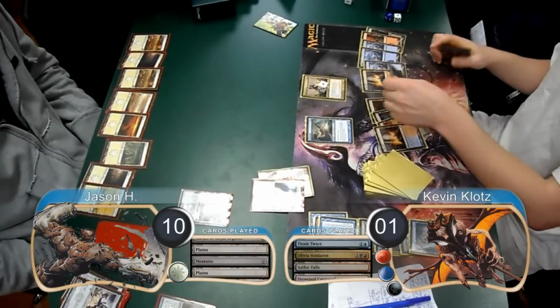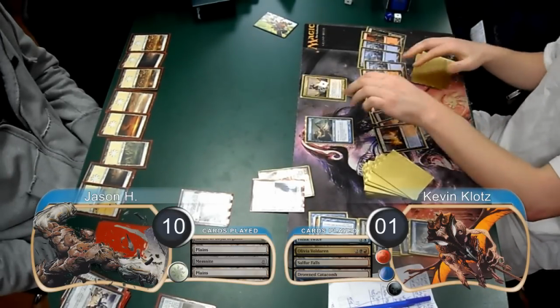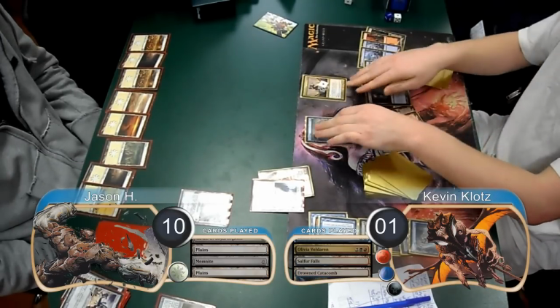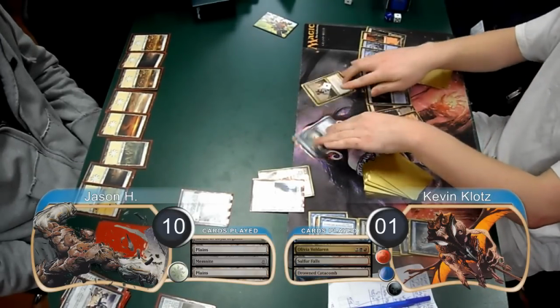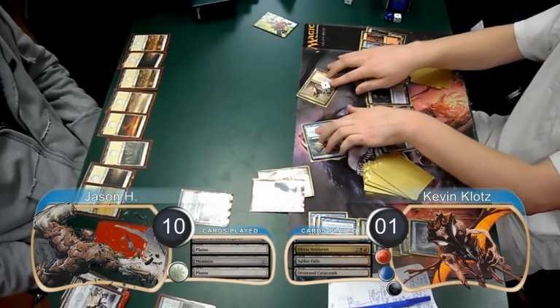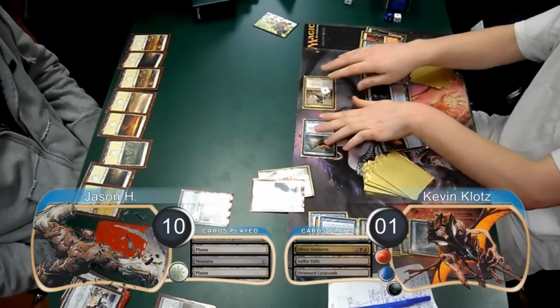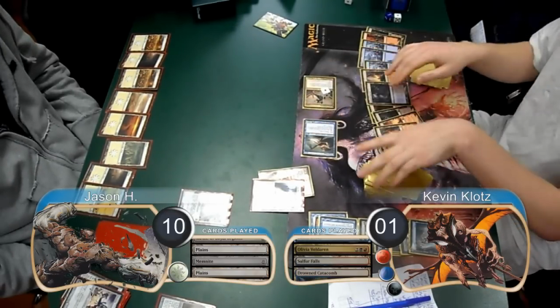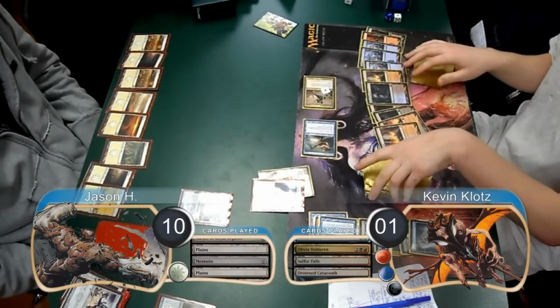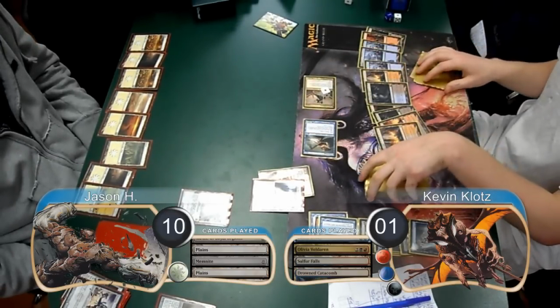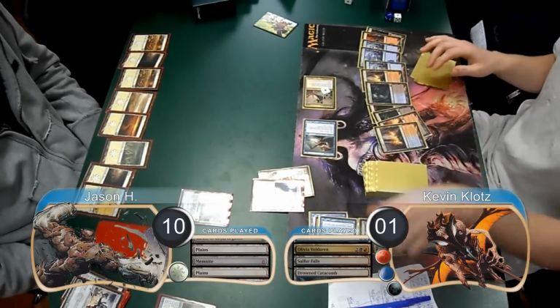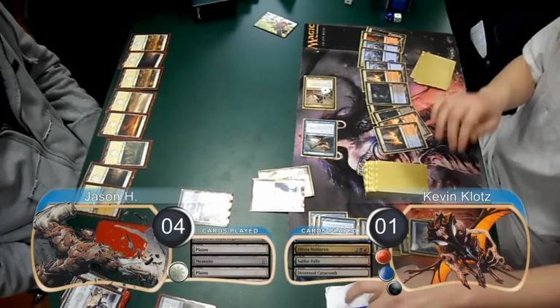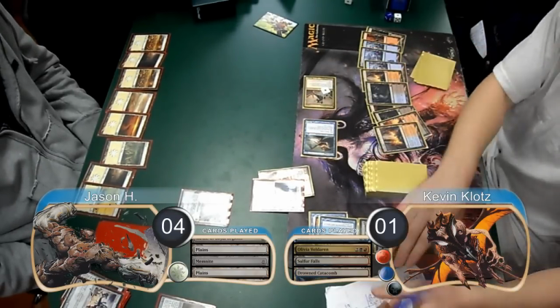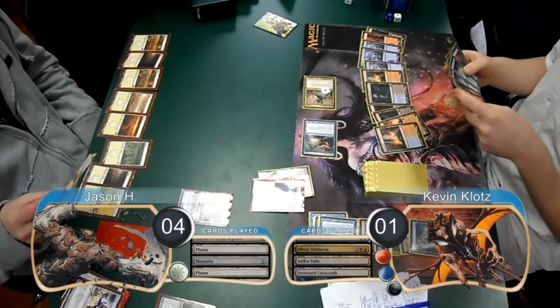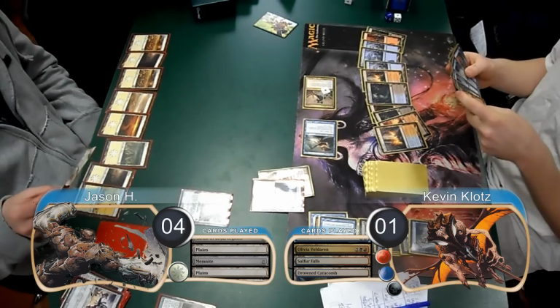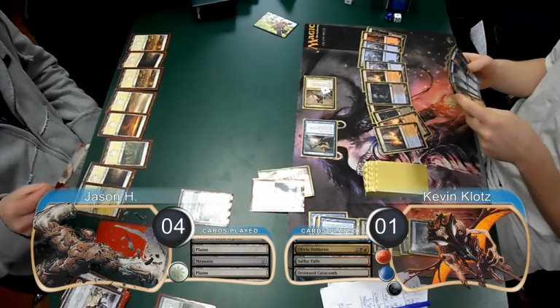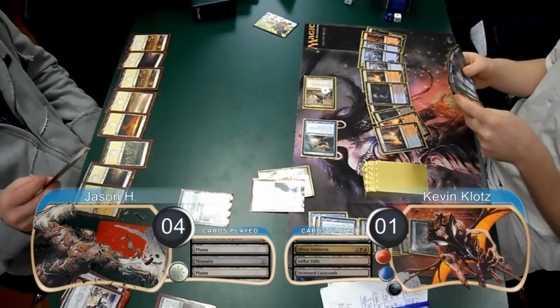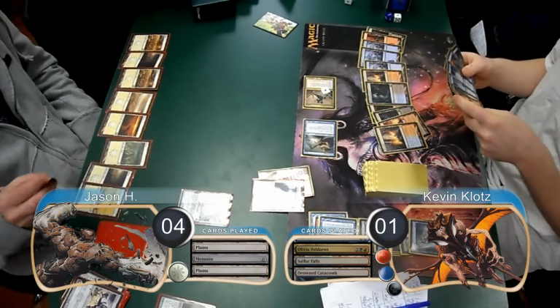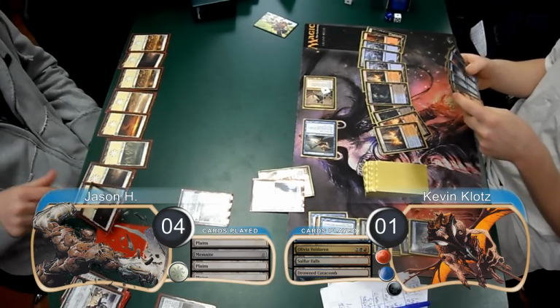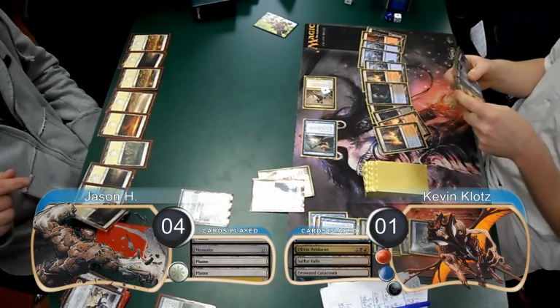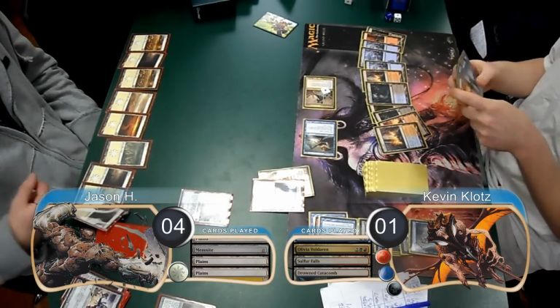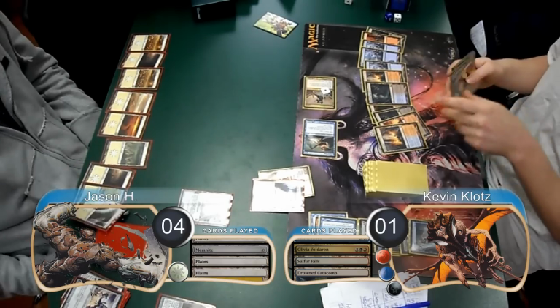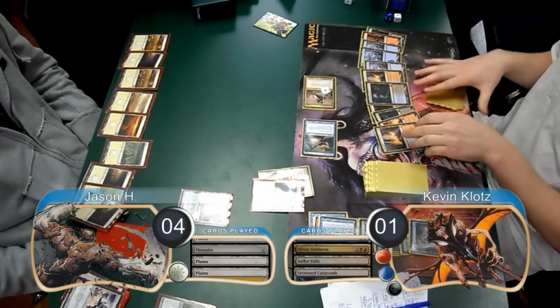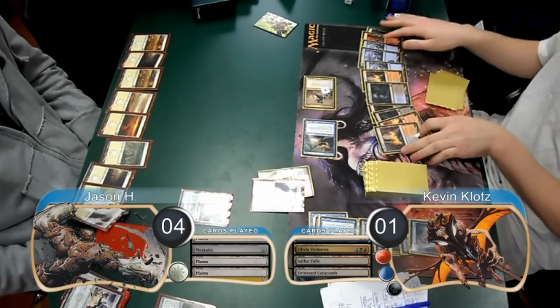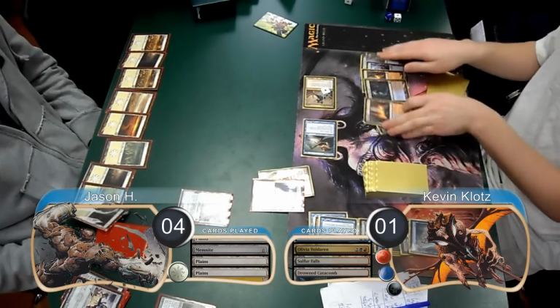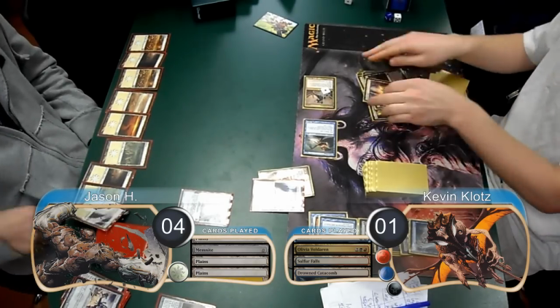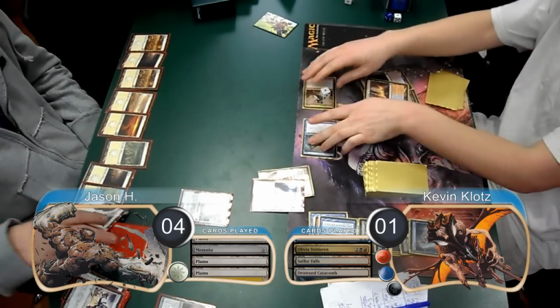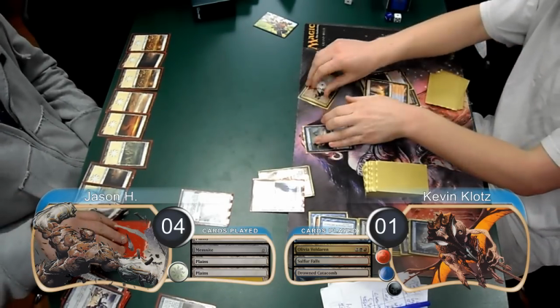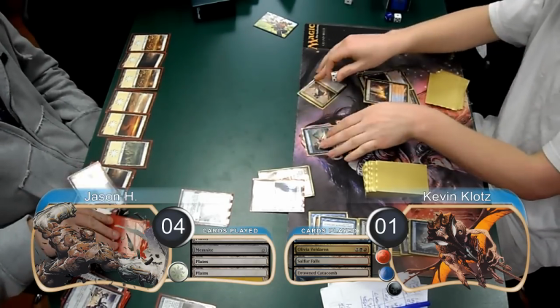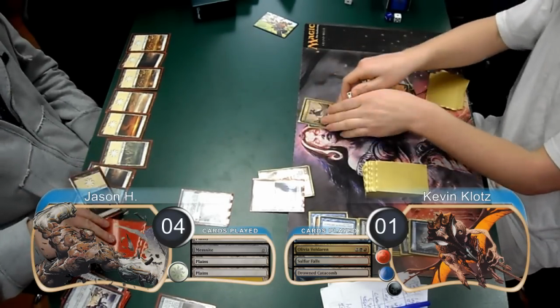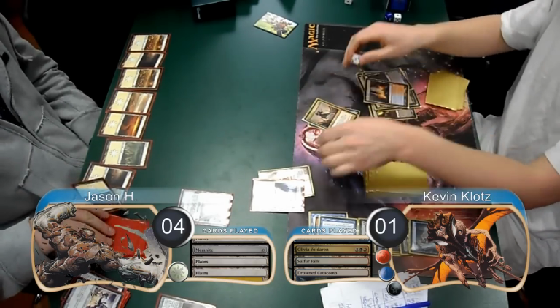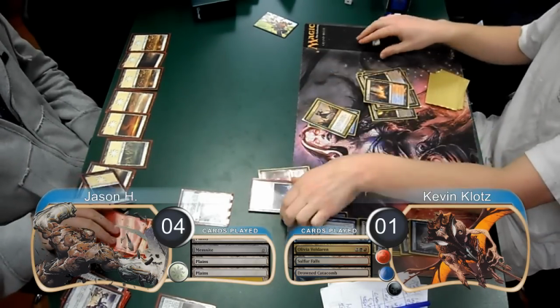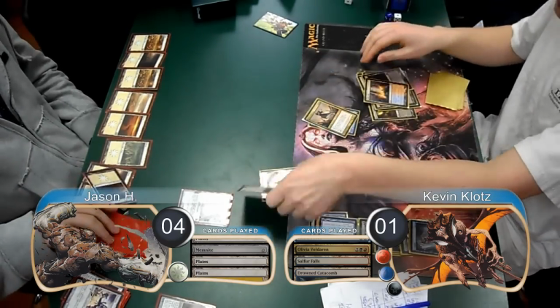The first Memnite of the game finally showed up for Jason, however Olivia made quick work of it and made herself stronger. I then attacked for 6, dropping Jason to 10. He then played land go, so at the end of the turn I used my mage to draw 2 more cards. I then attacked again, dropping Jason to 4, and when the top card of his library was only a Plains, I ended the game, taking us to Game 3.